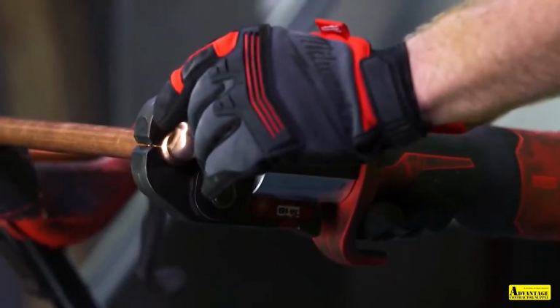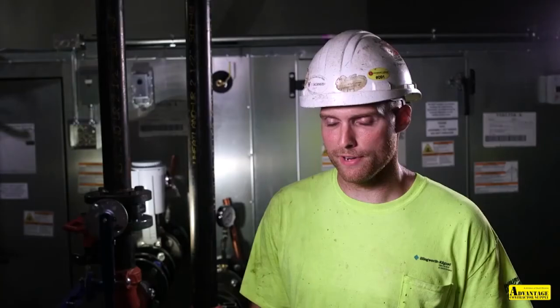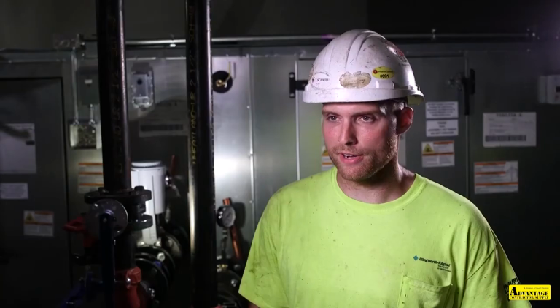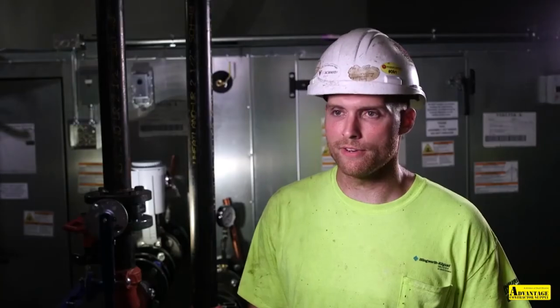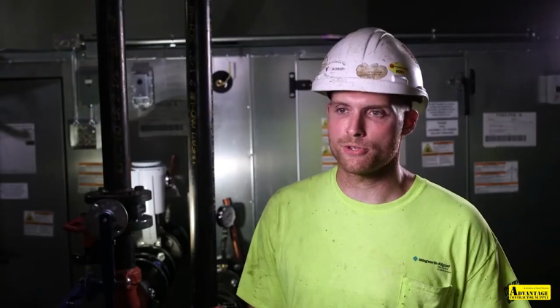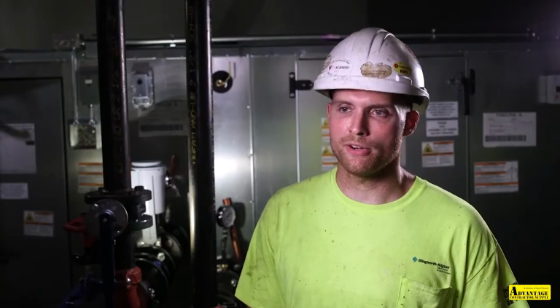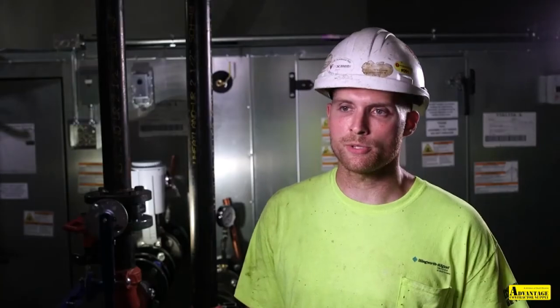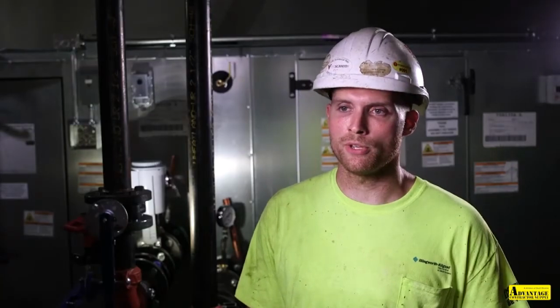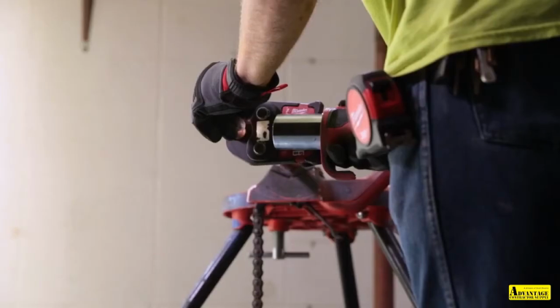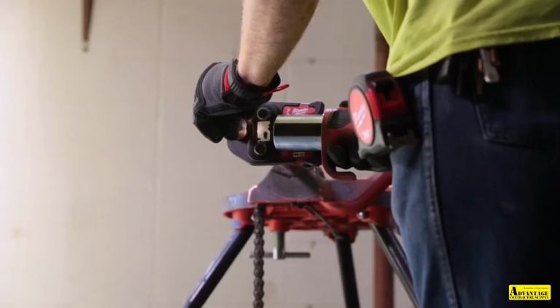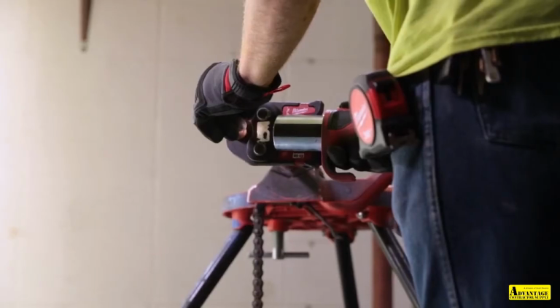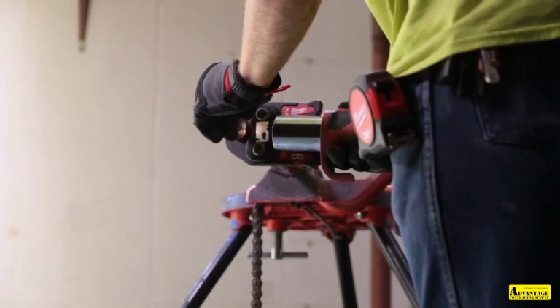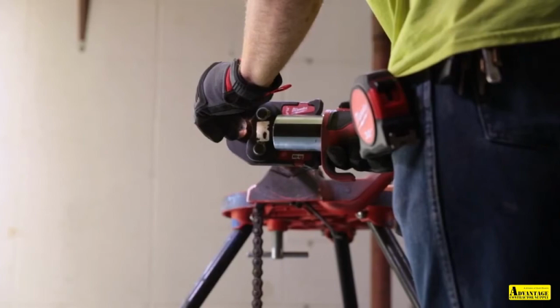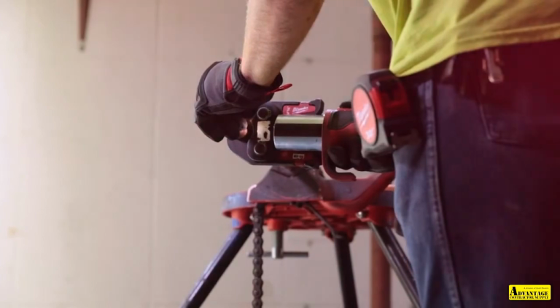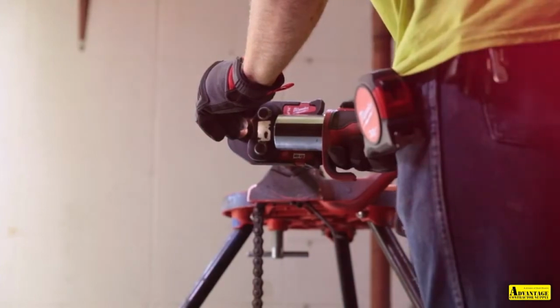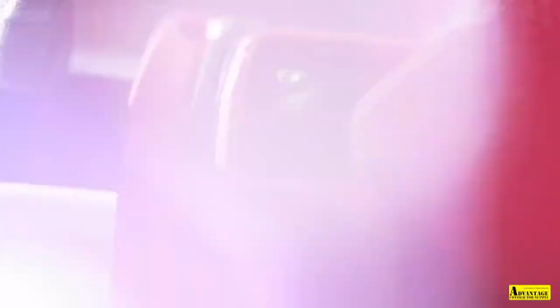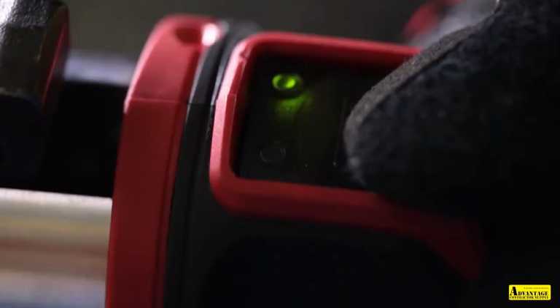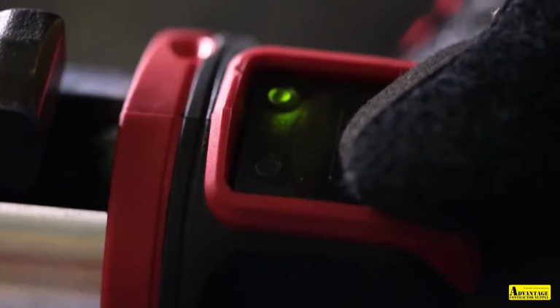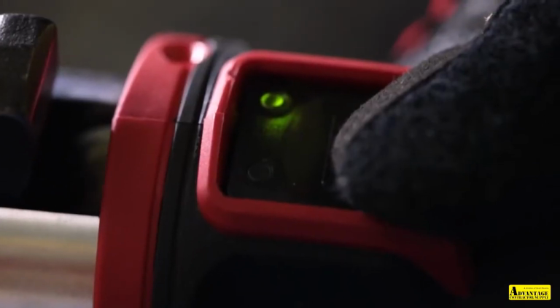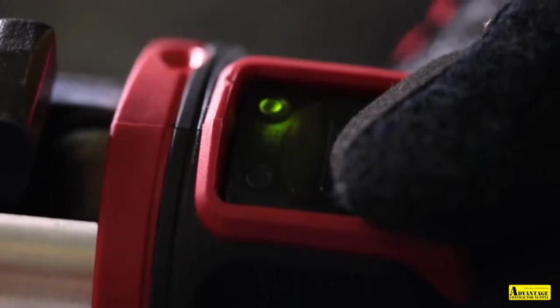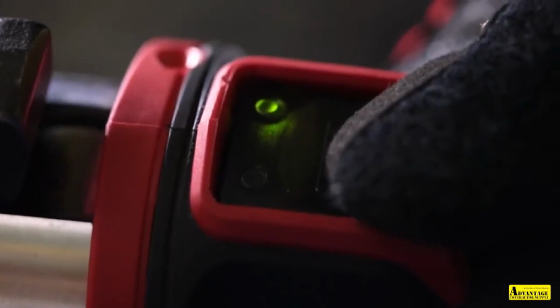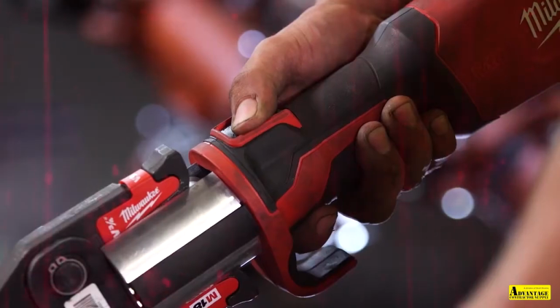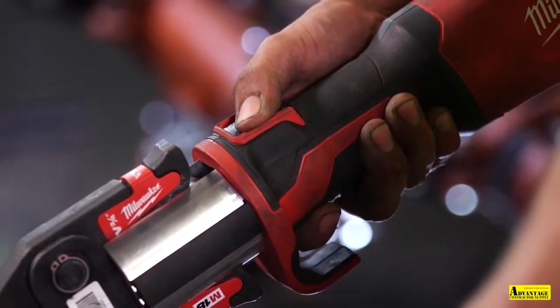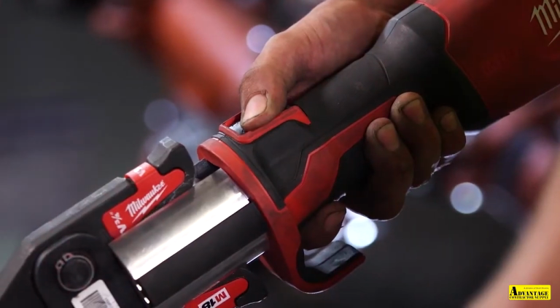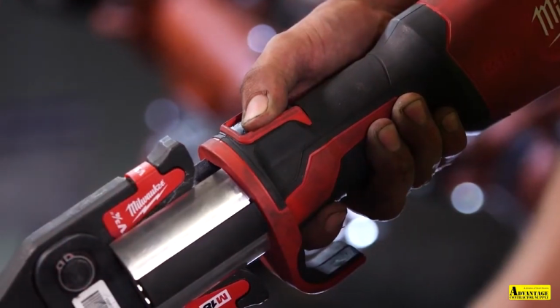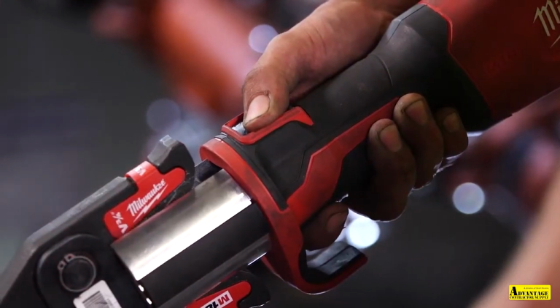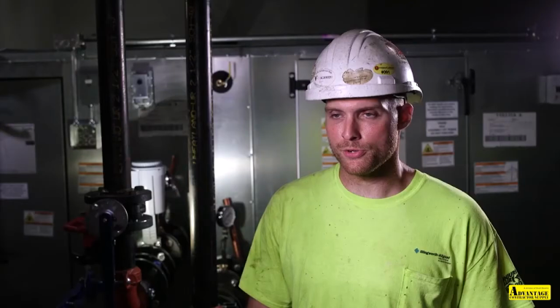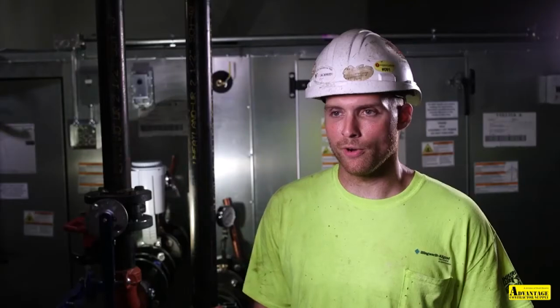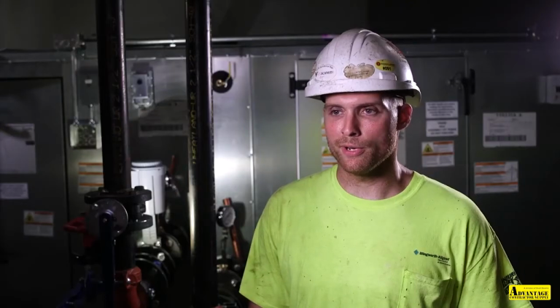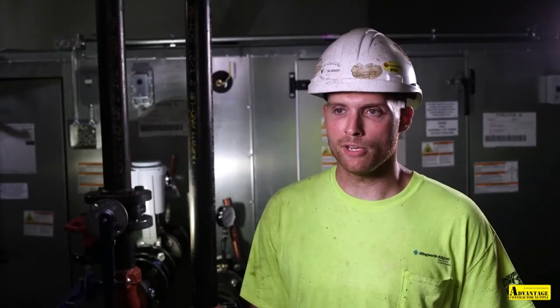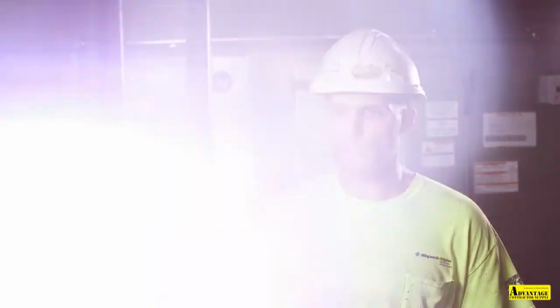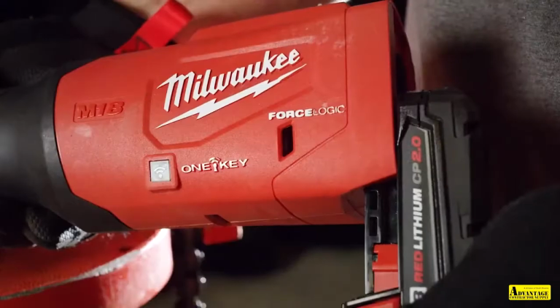Press fittings are kind of an industry standard at this point. To have a press tool like this out there that's so easy to use — I would certainly recommend it to anybody else.